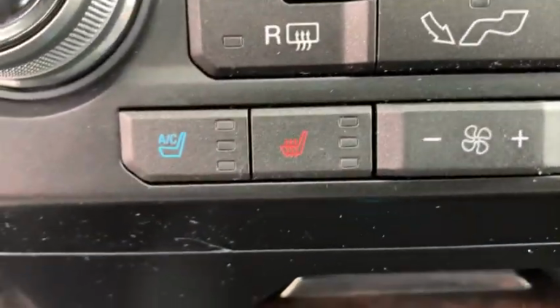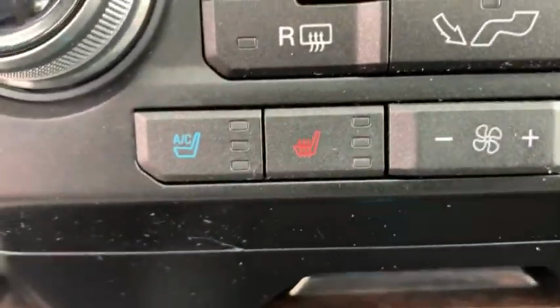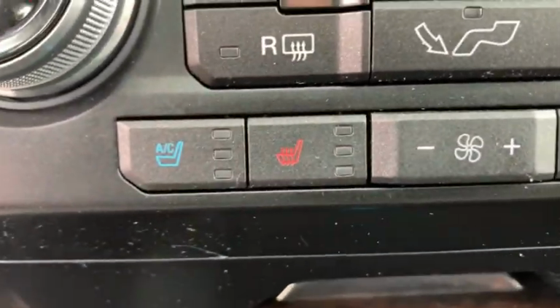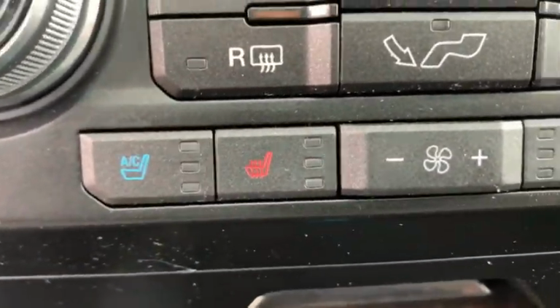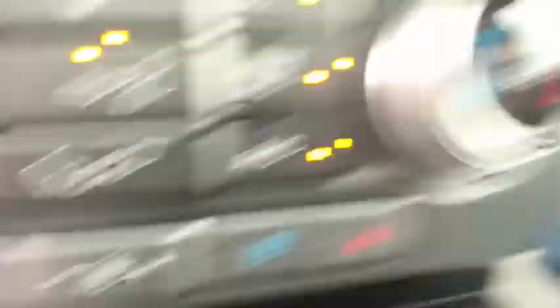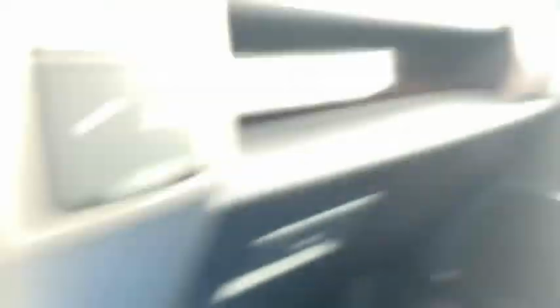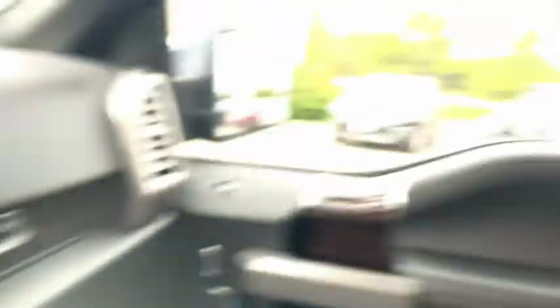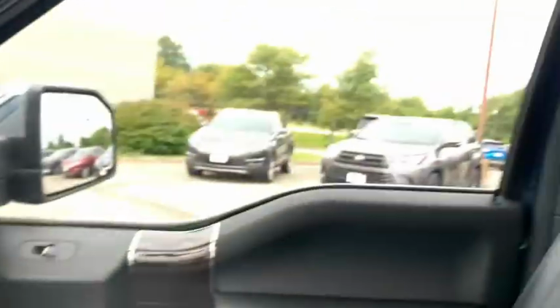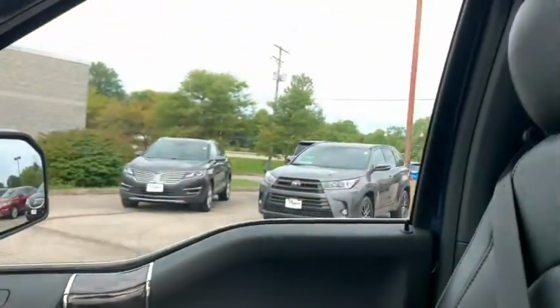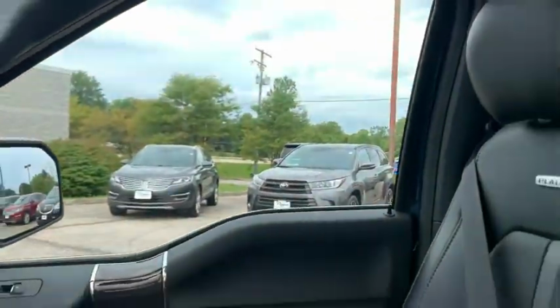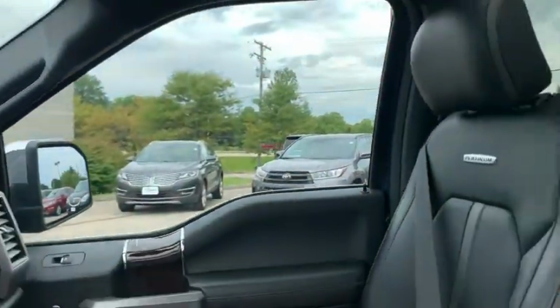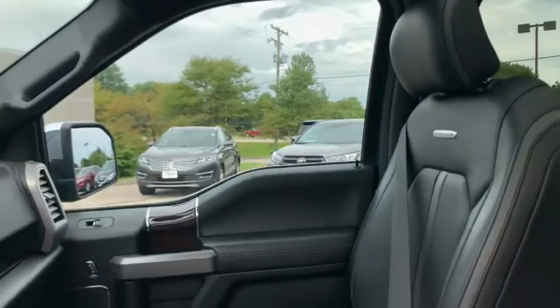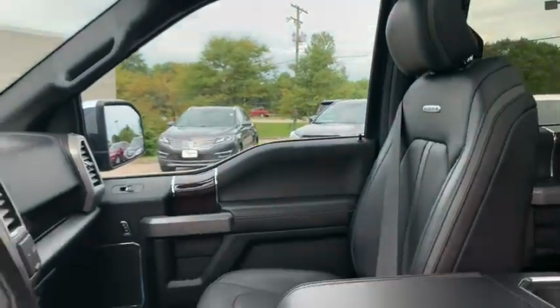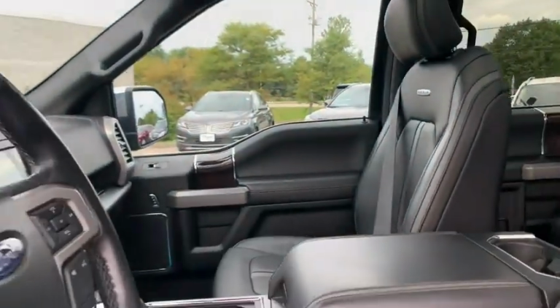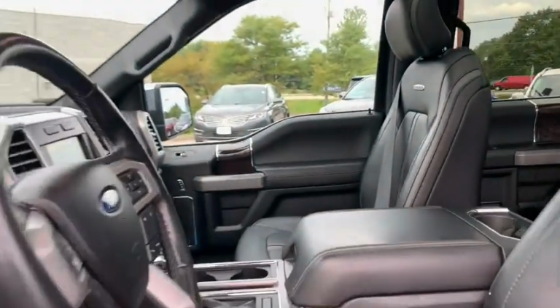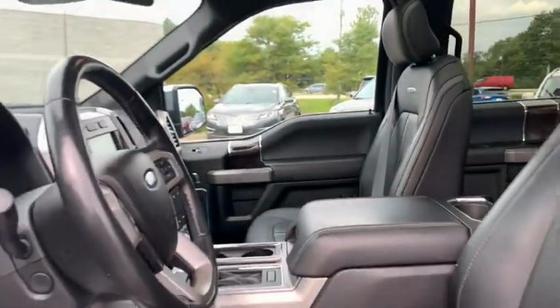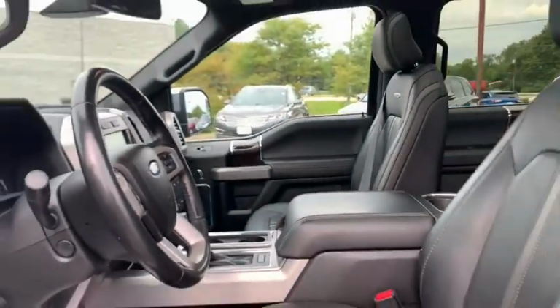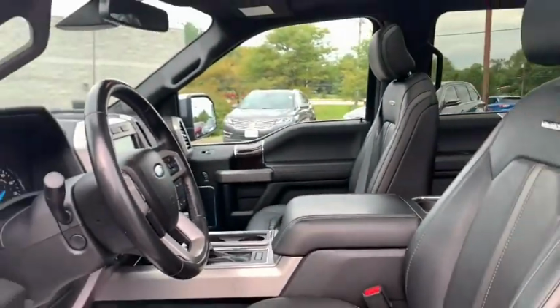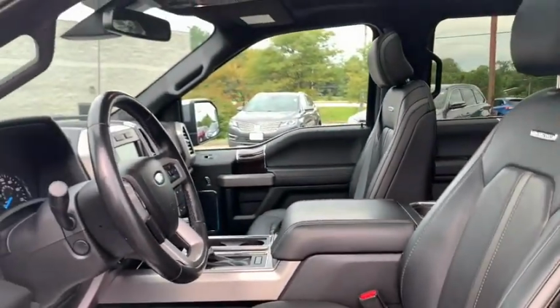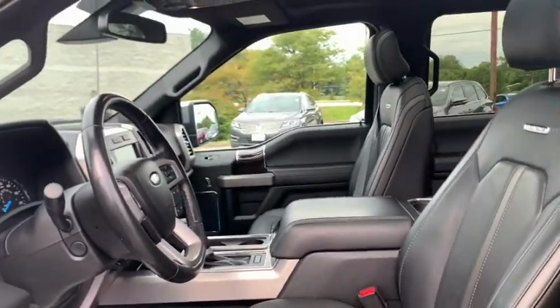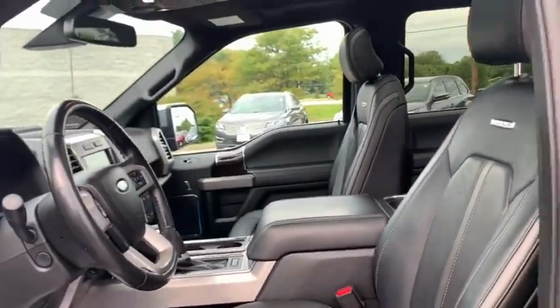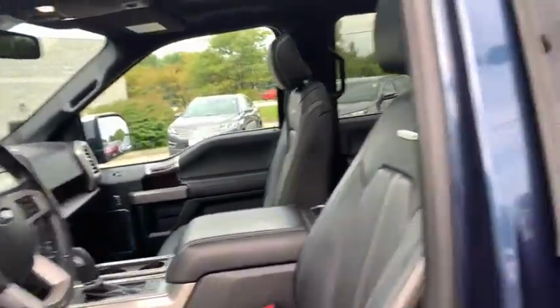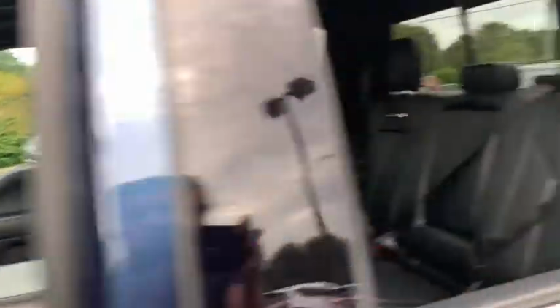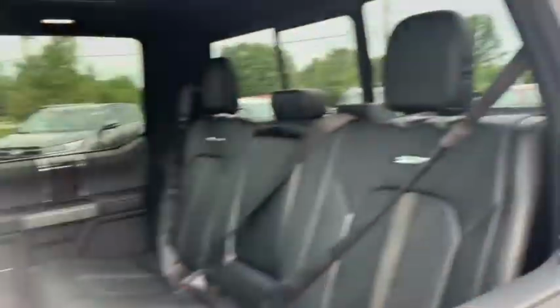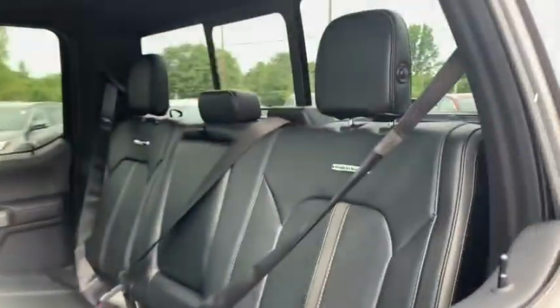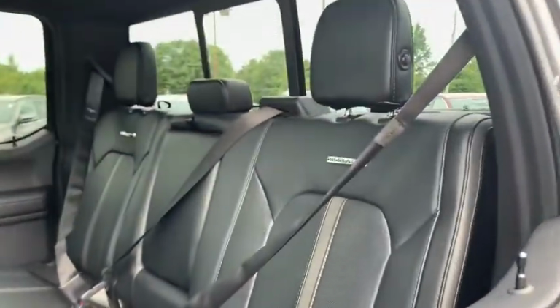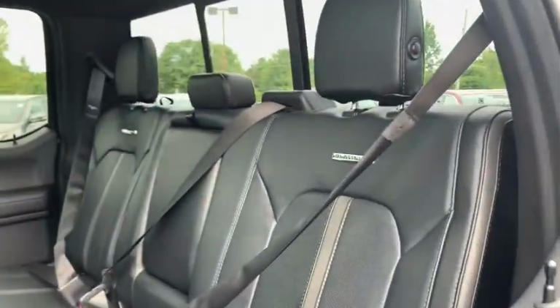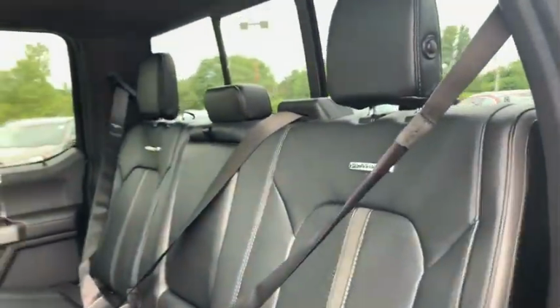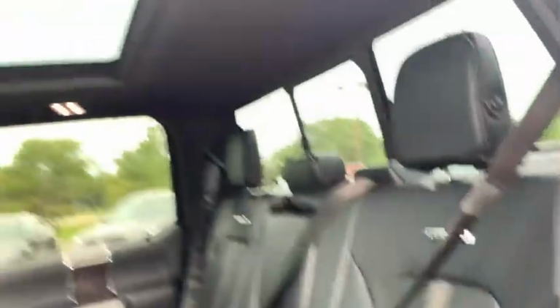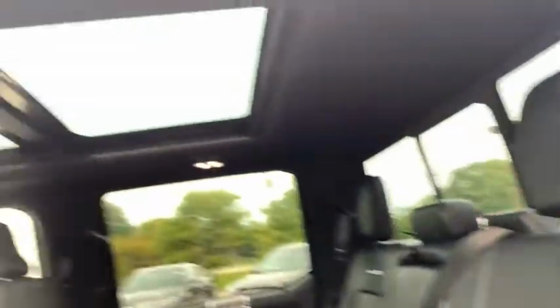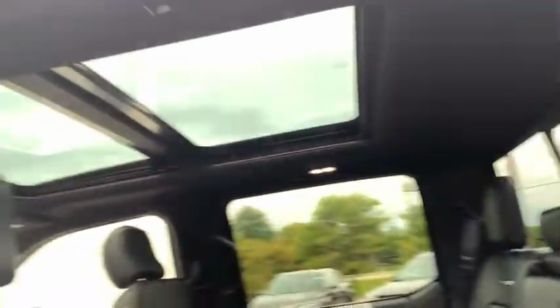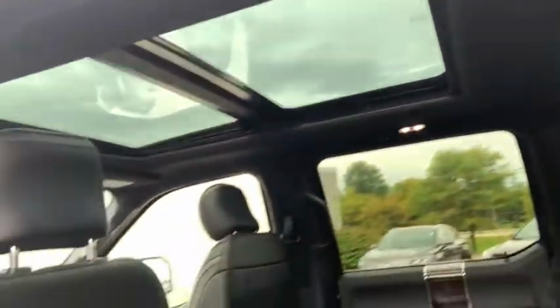Rear window defroster, heated front seats, compass, security system, heated steering wheel, CD player, and panic alarm.